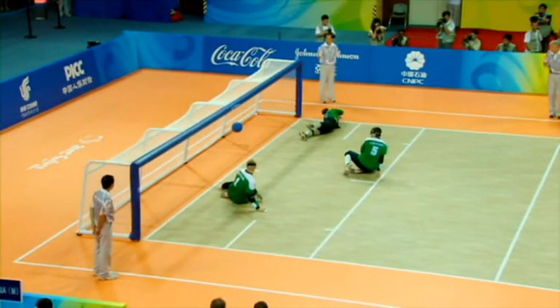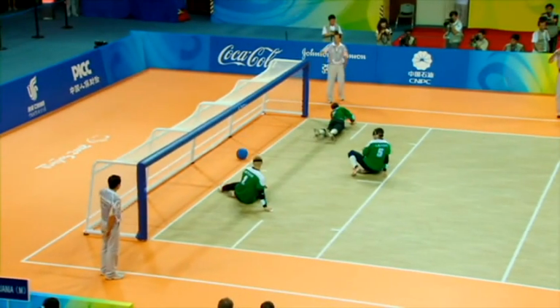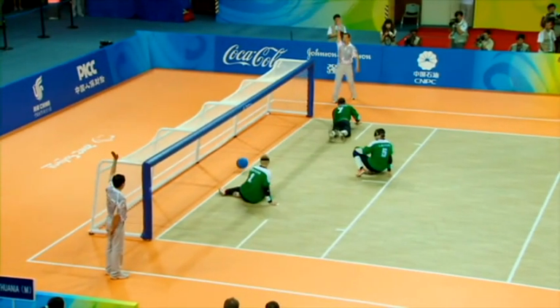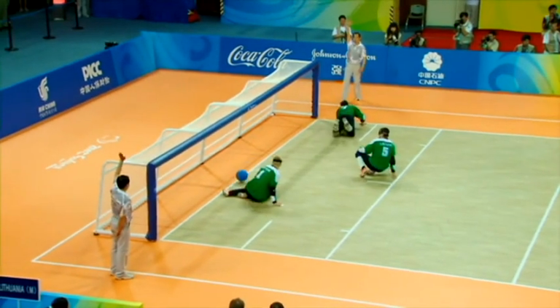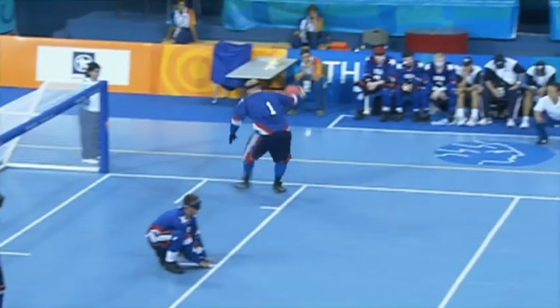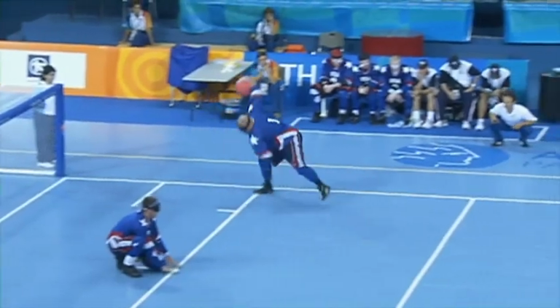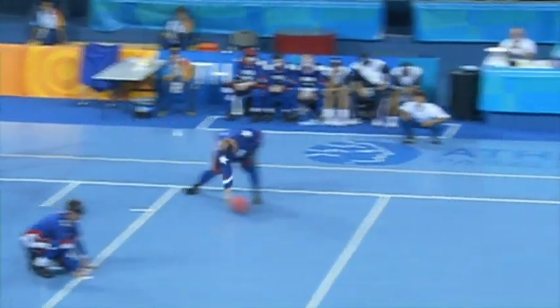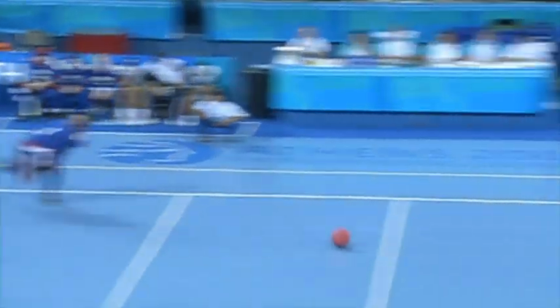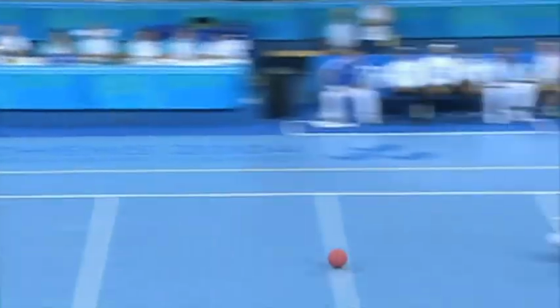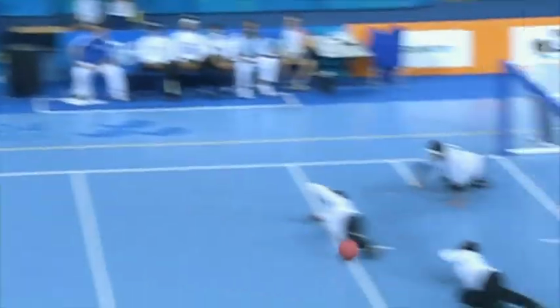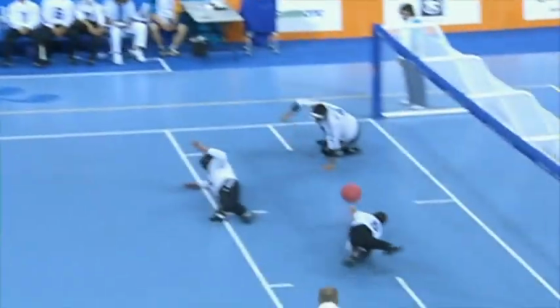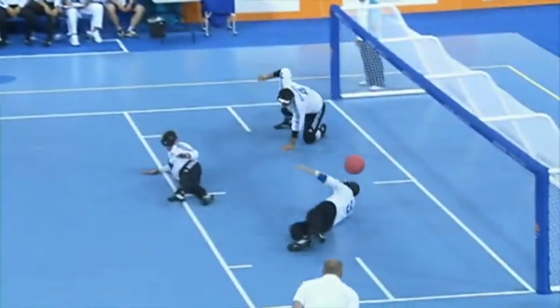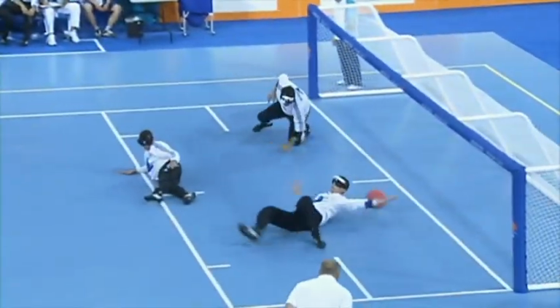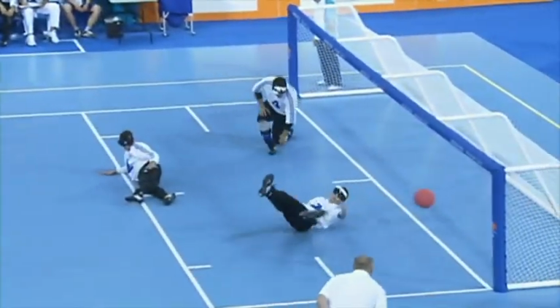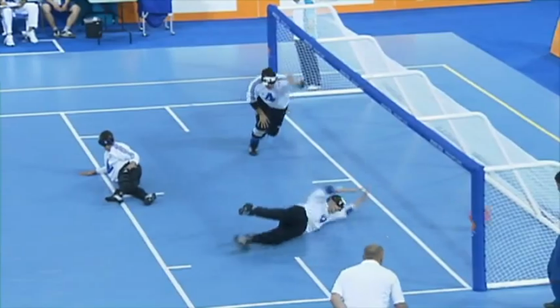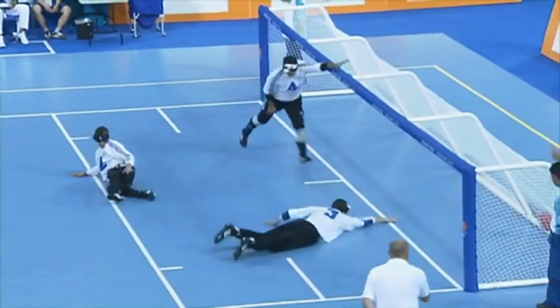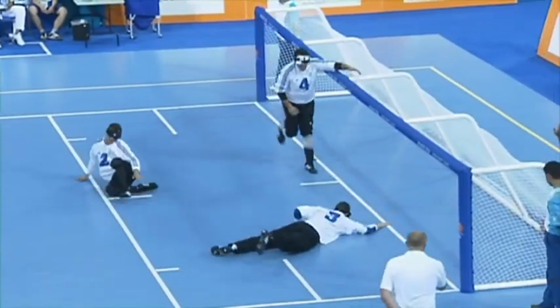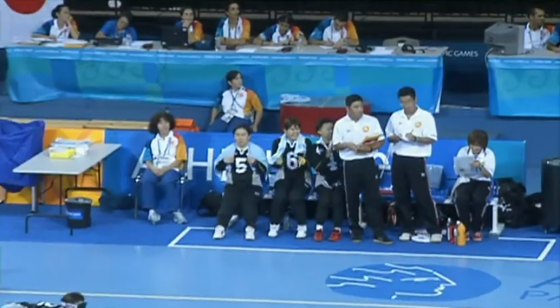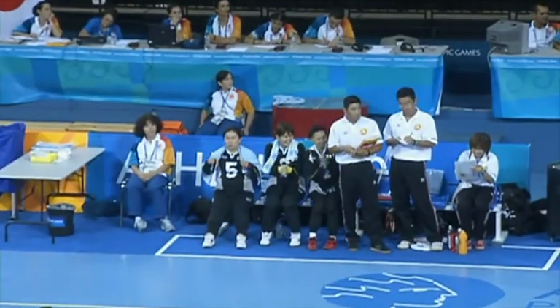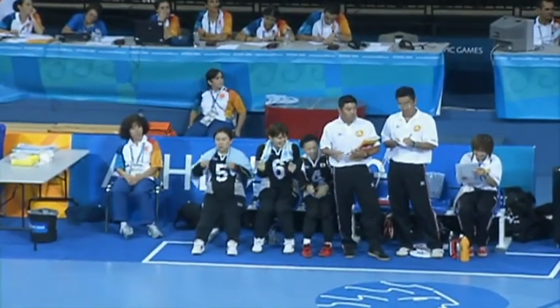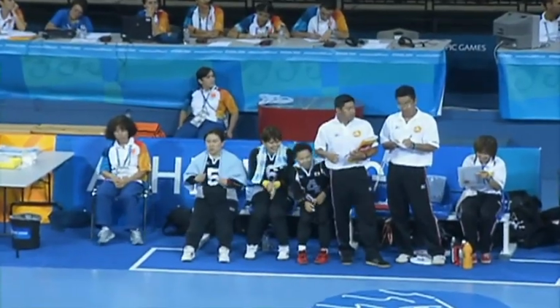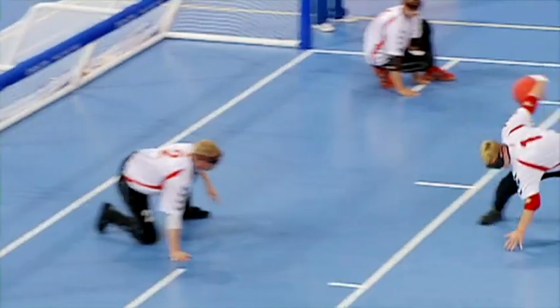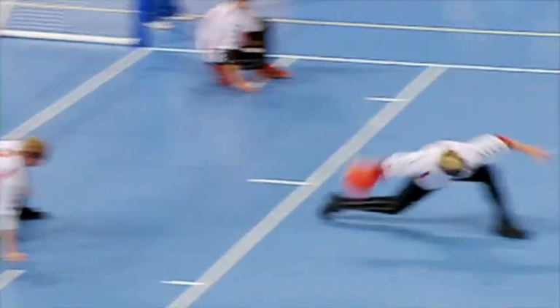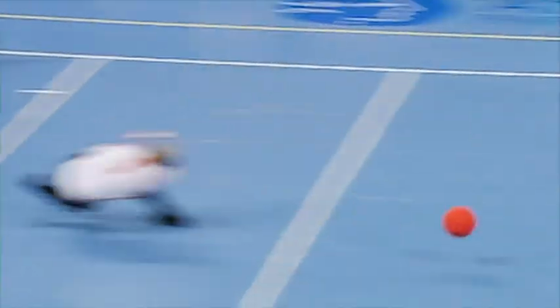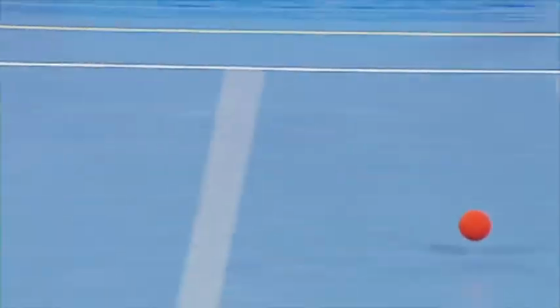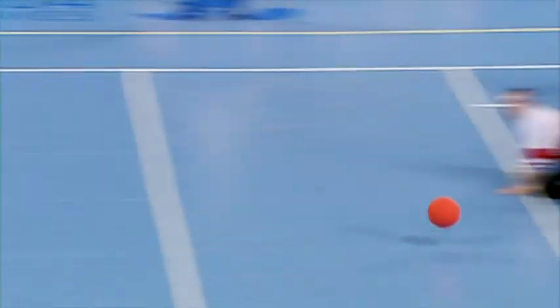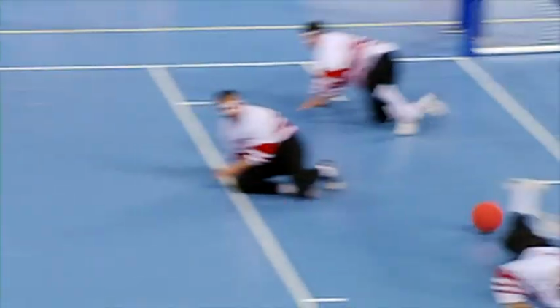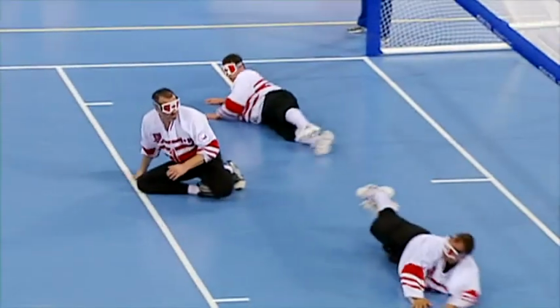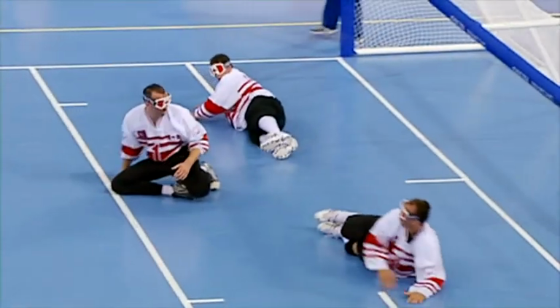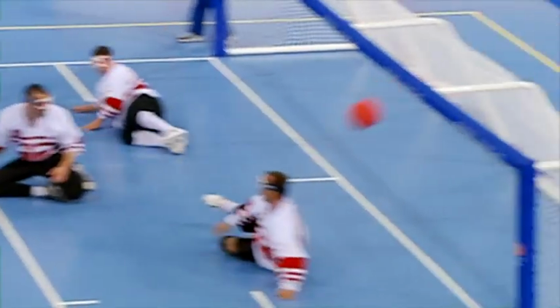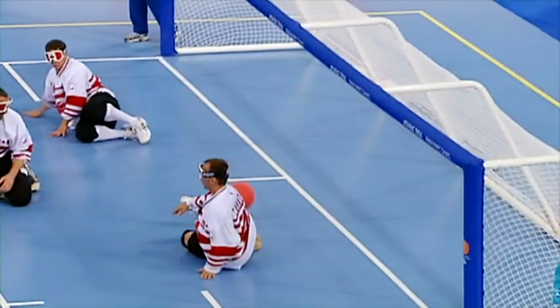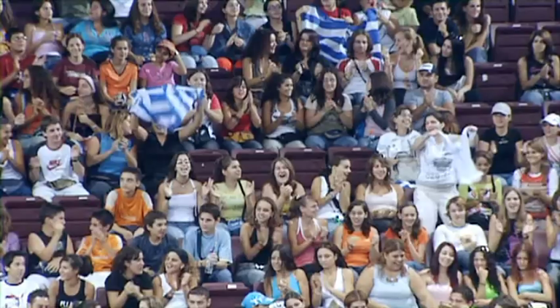Get set for end-to-end action and goals galore. Let the games begin.